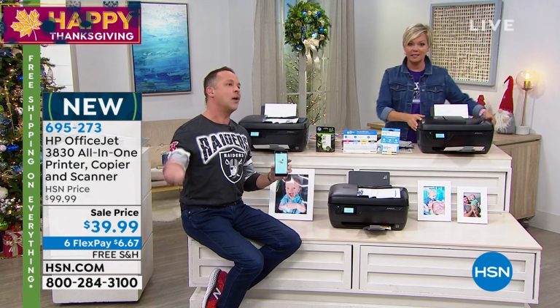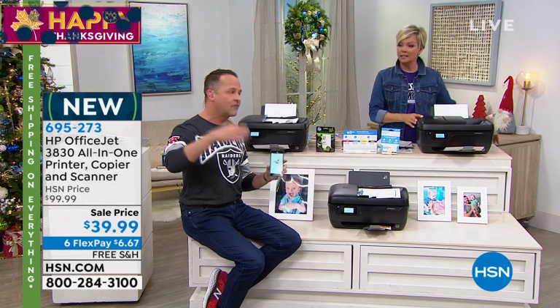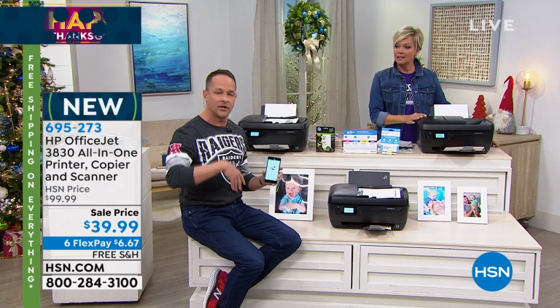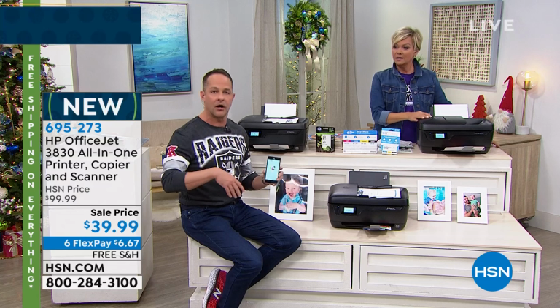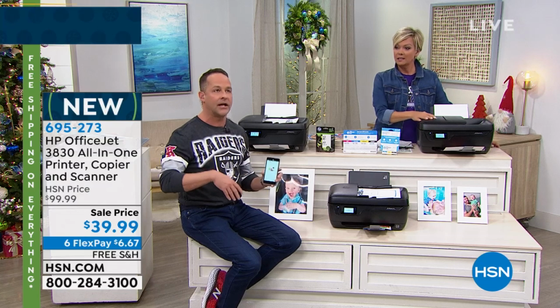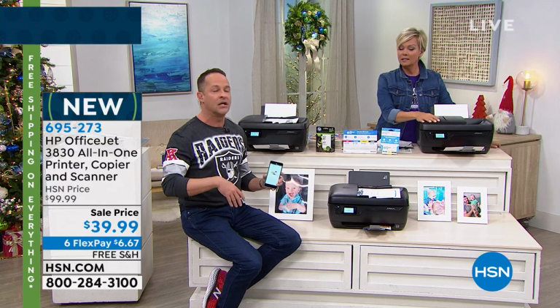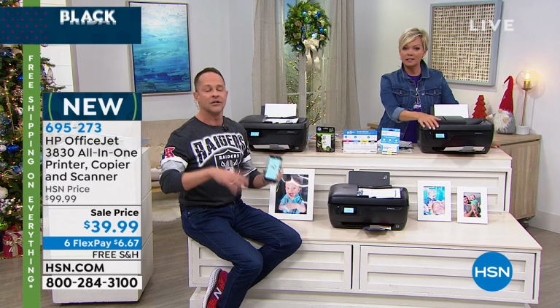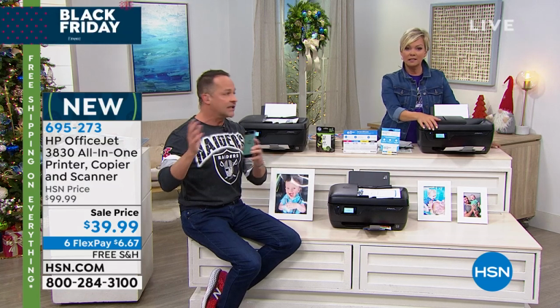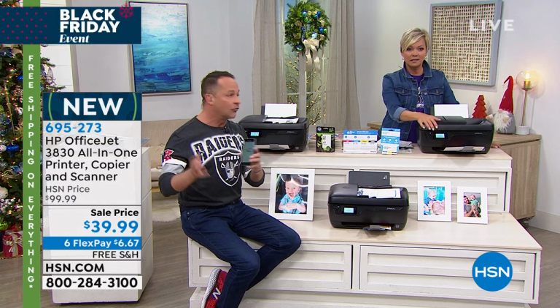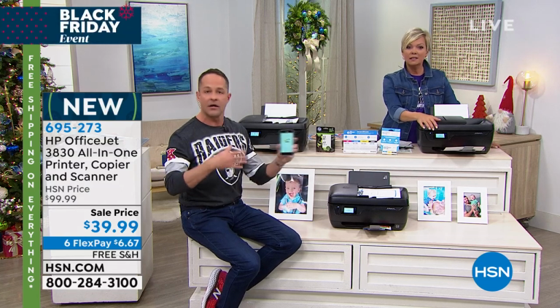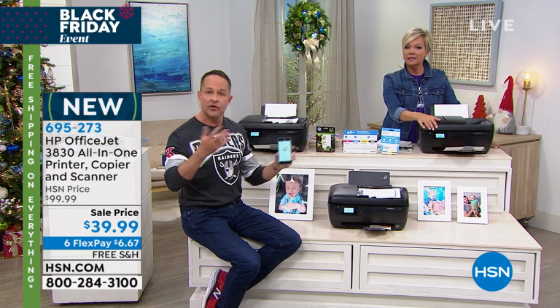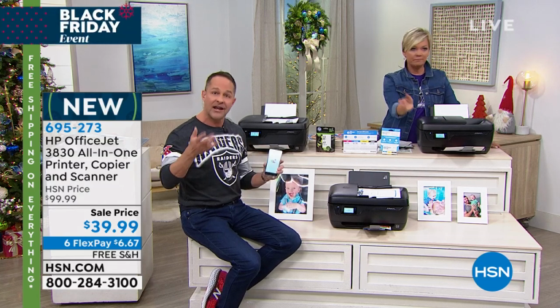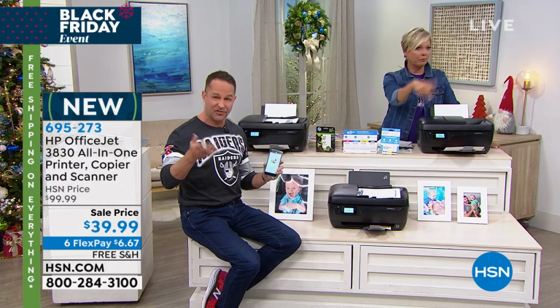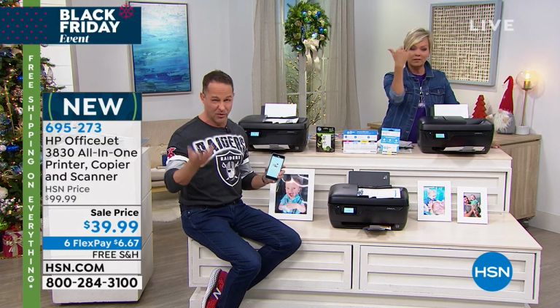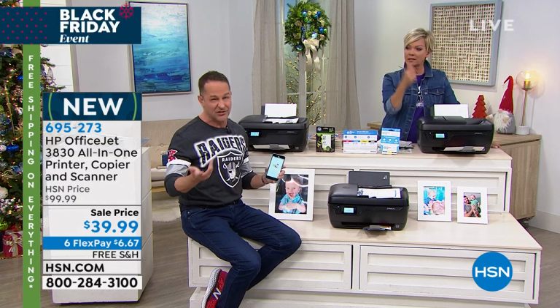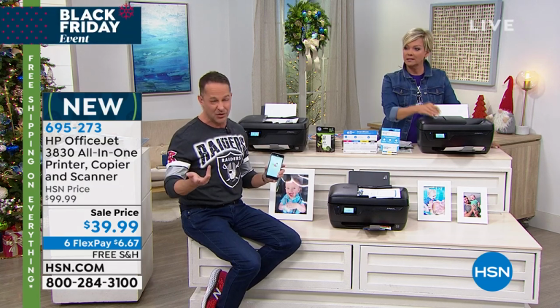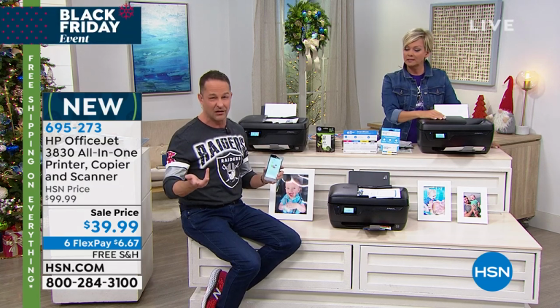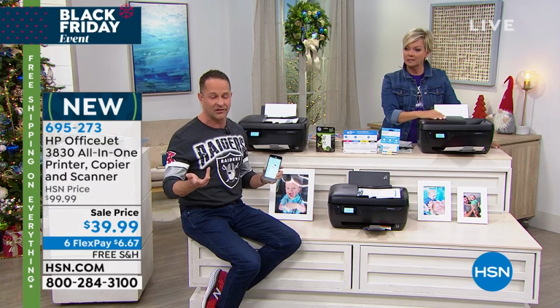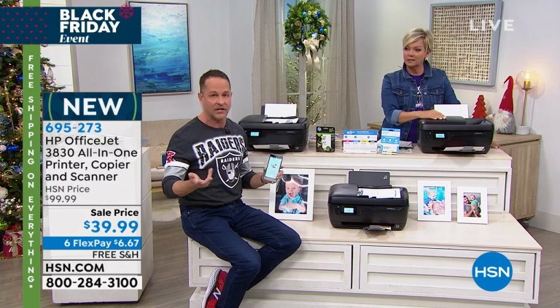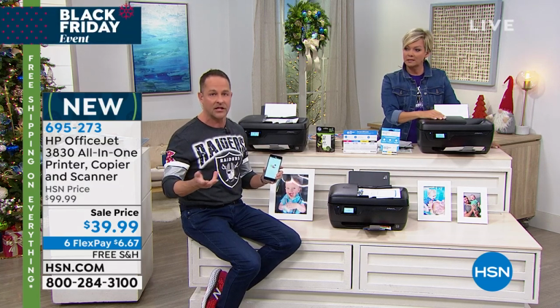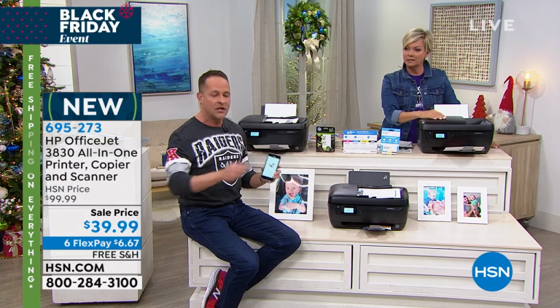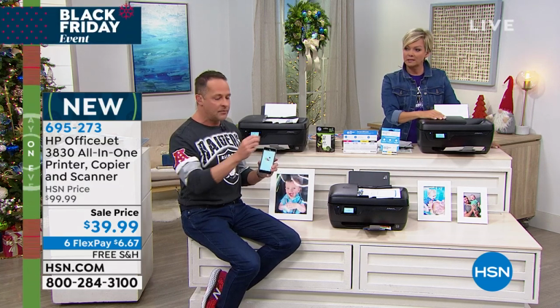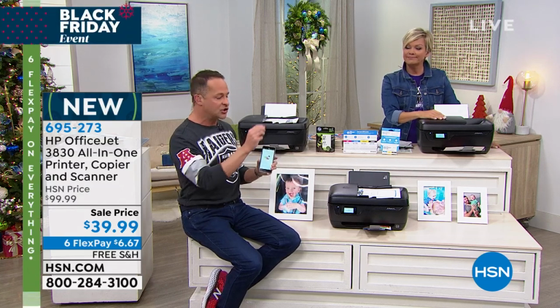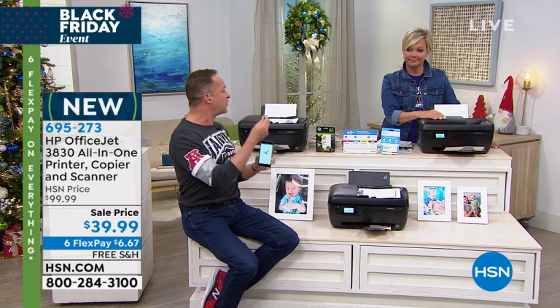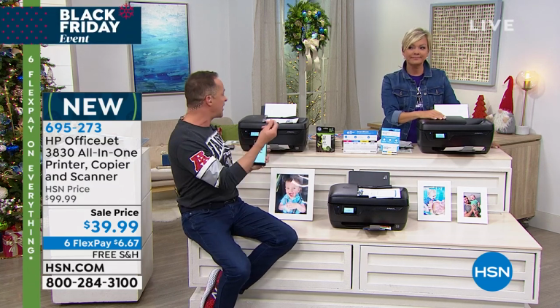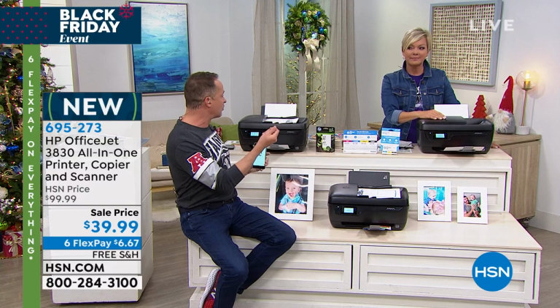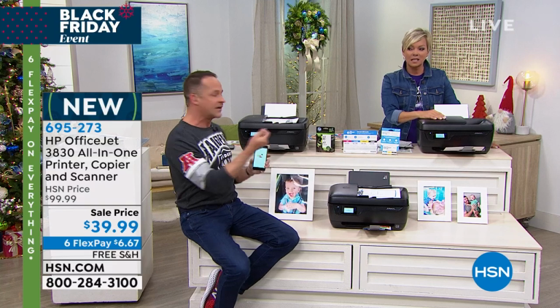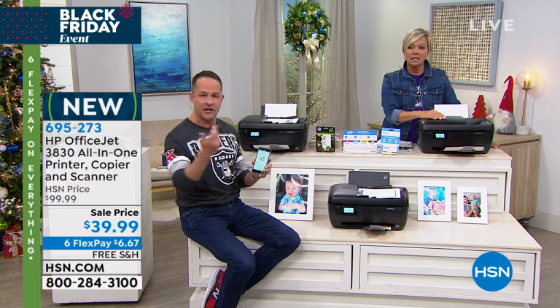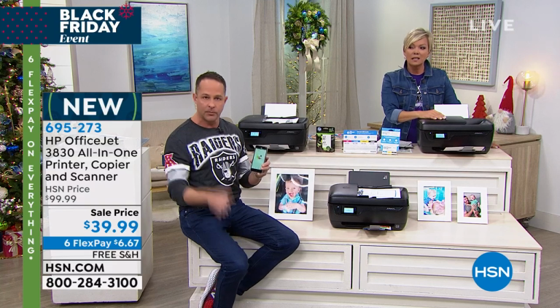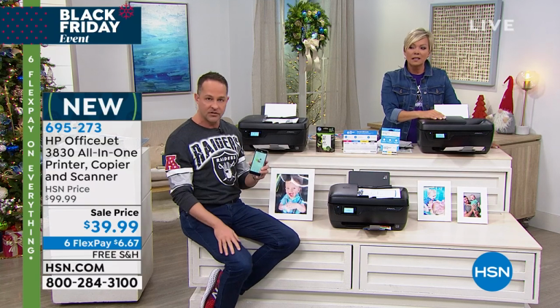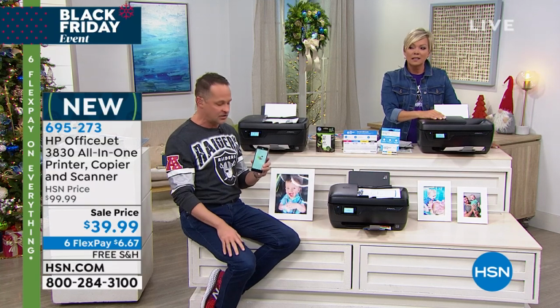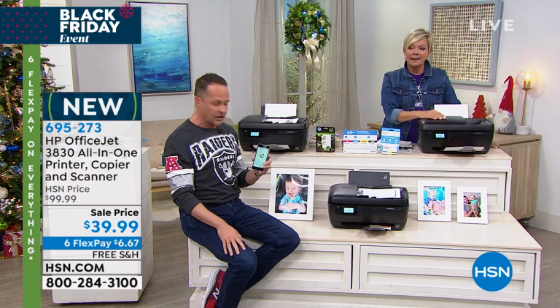If you have a printer already and you've had it for more than two years especially, it means your print heads are worn down and your prints aren't as good.